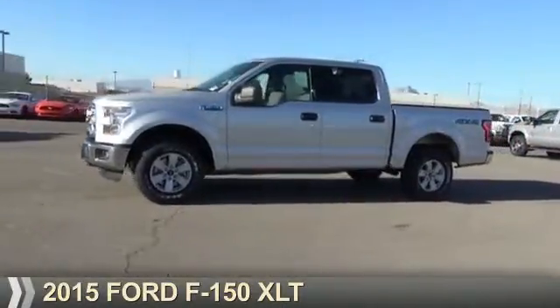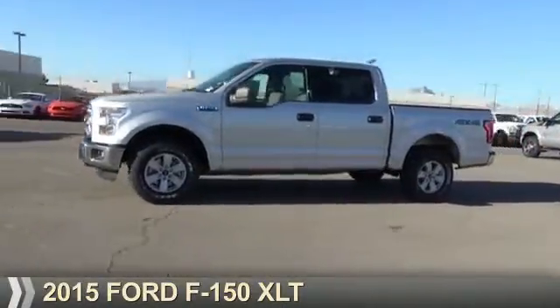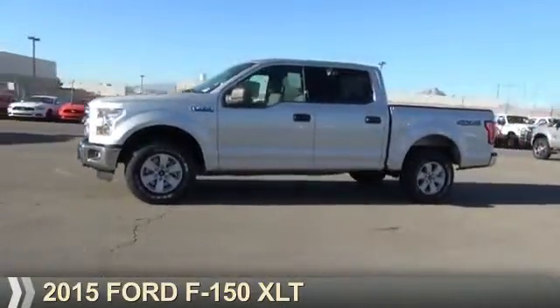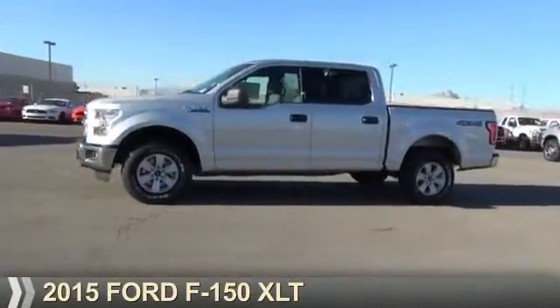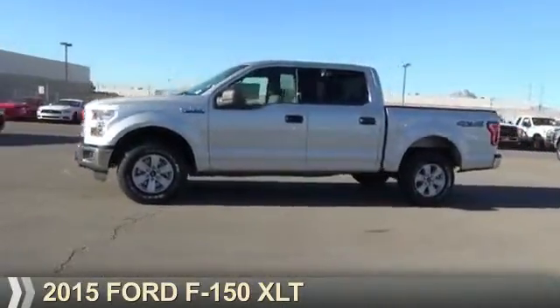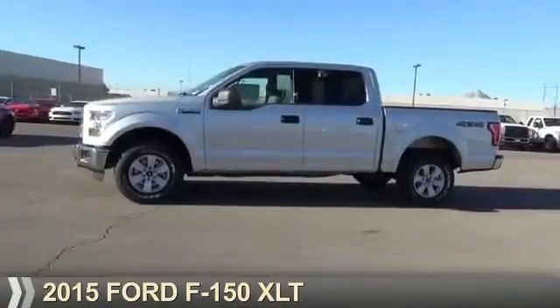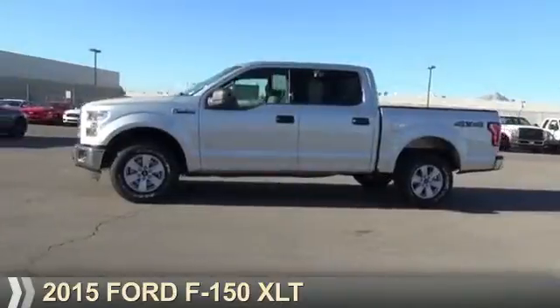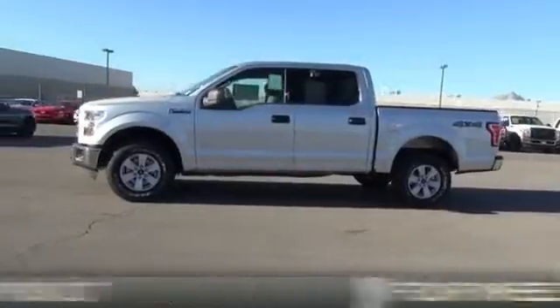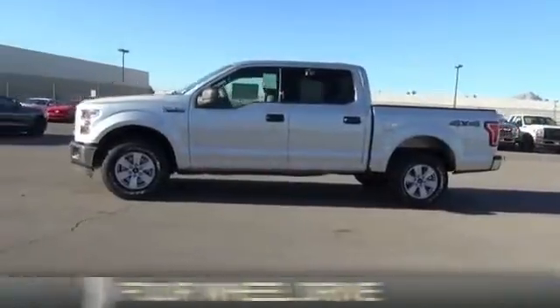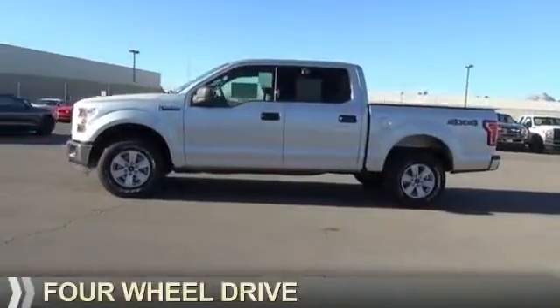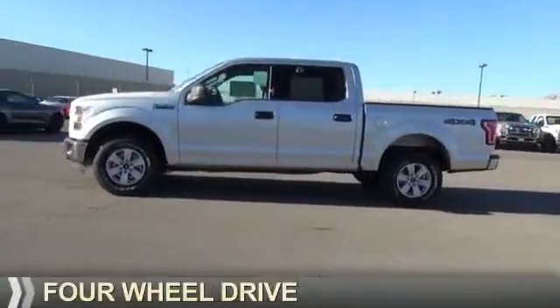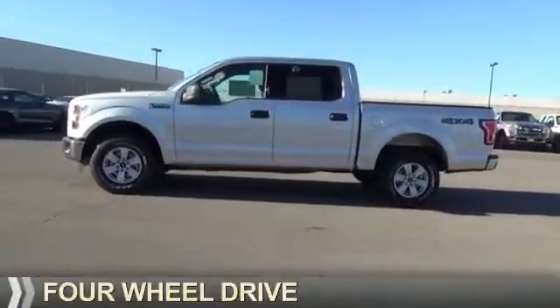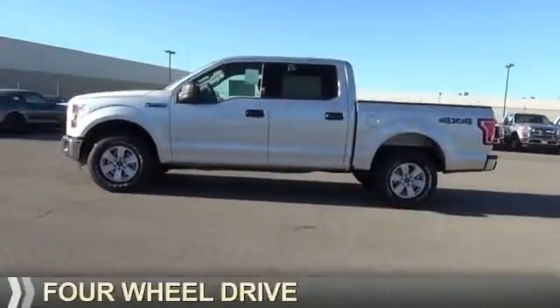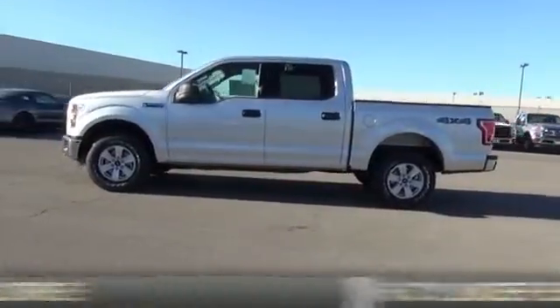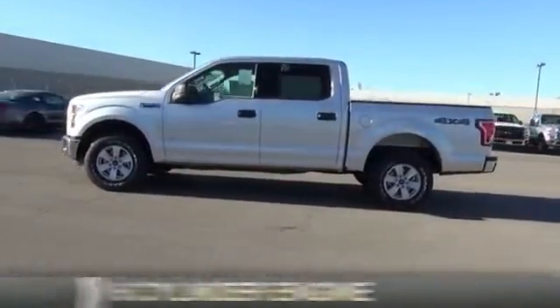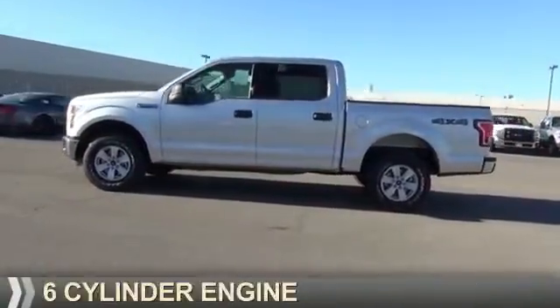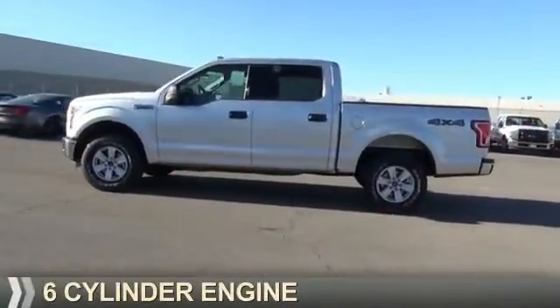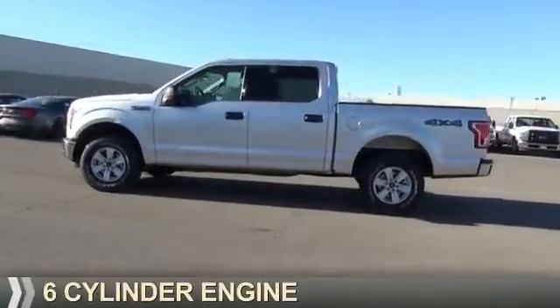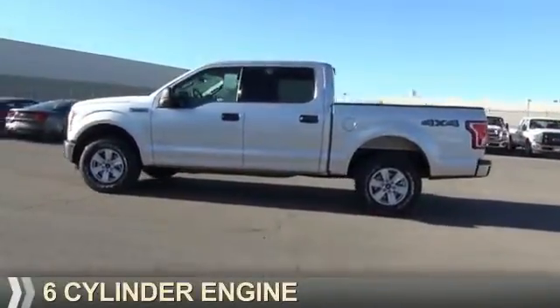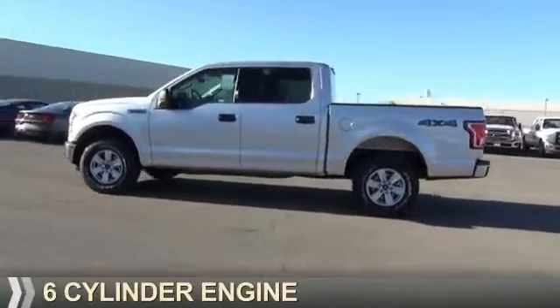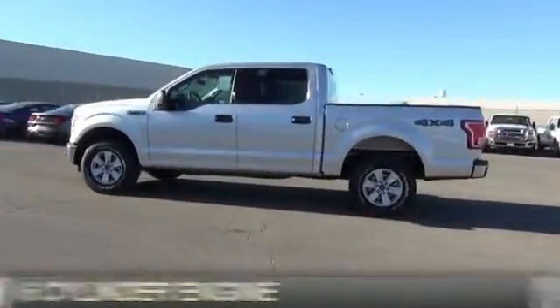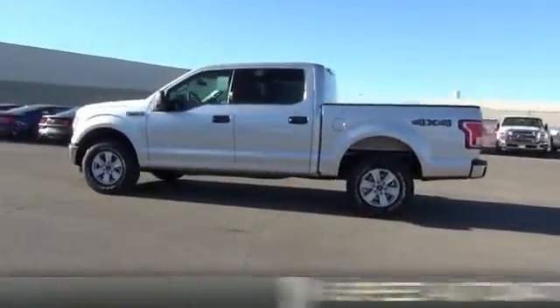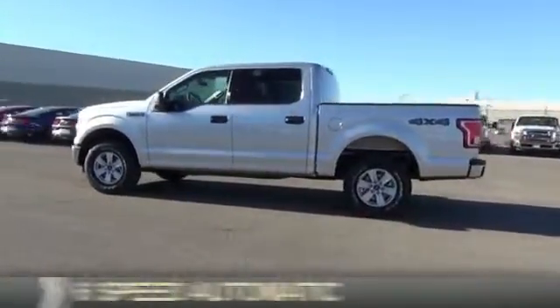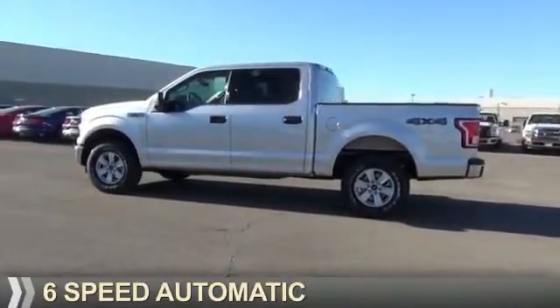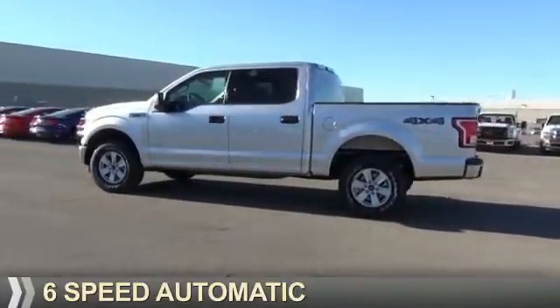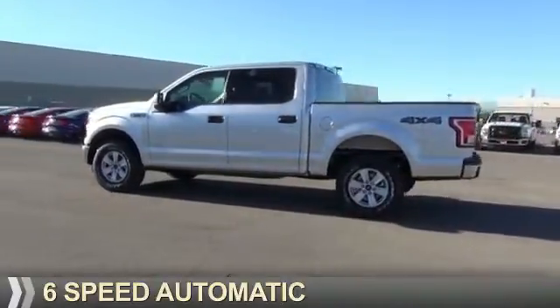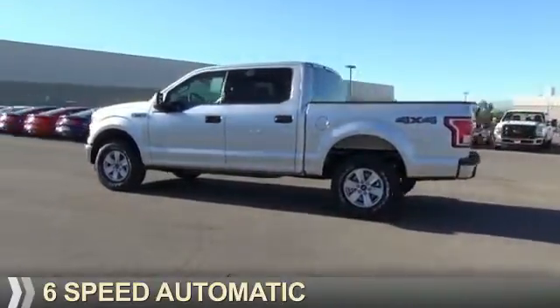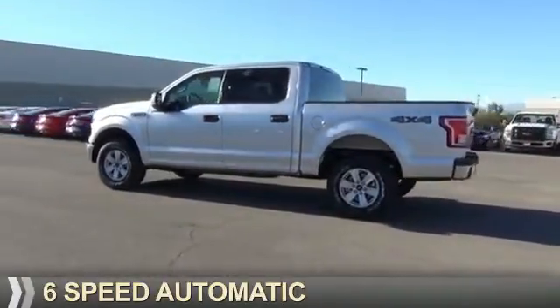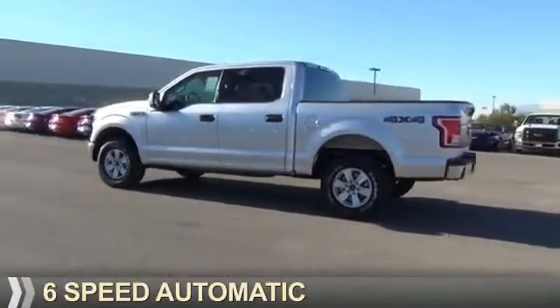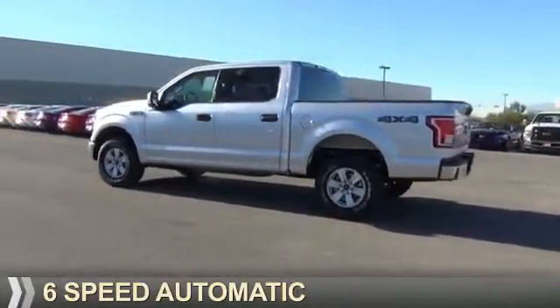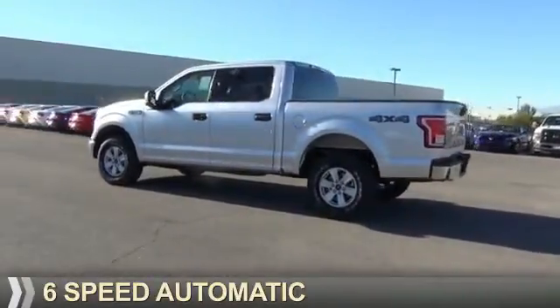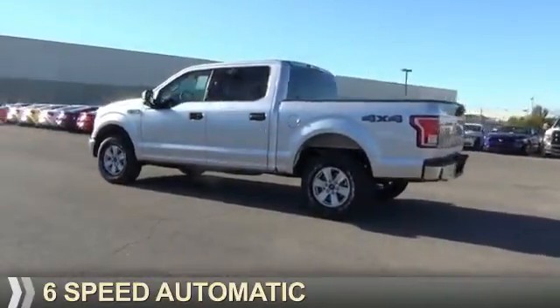It's powered by four-wheel drive, a six-cylinder engine, and a six-speed automatic transmission.